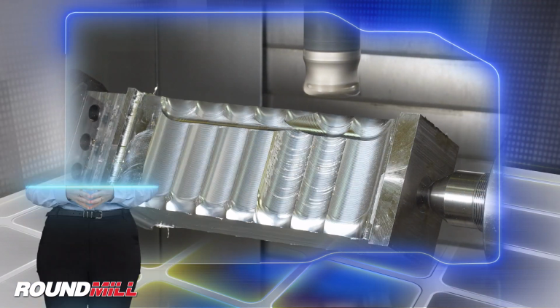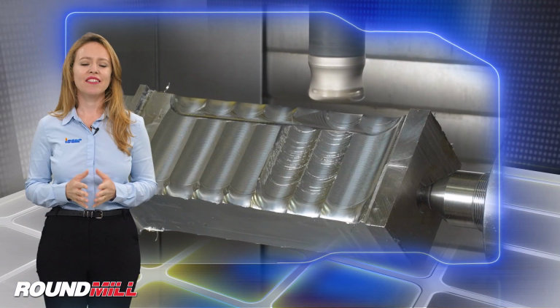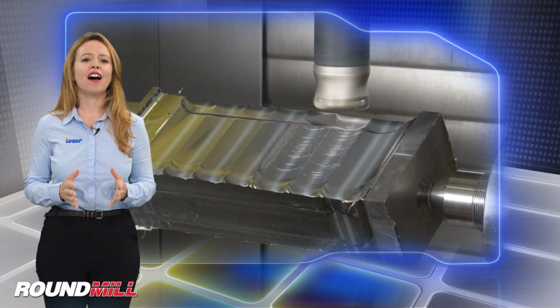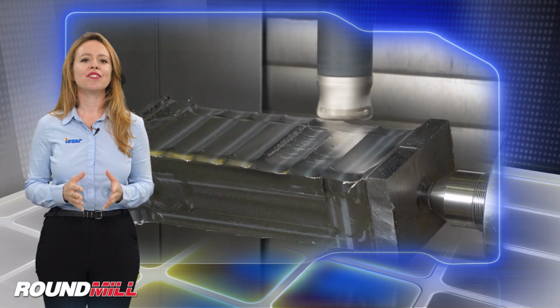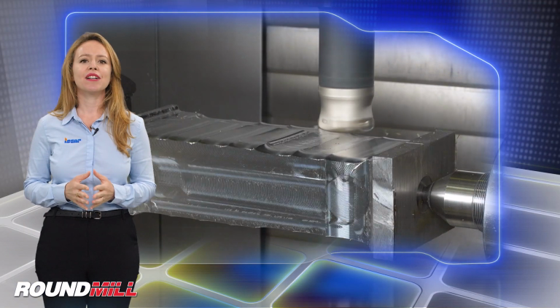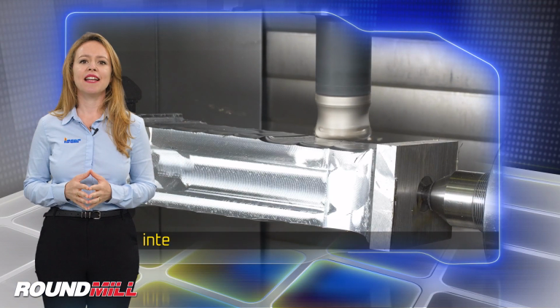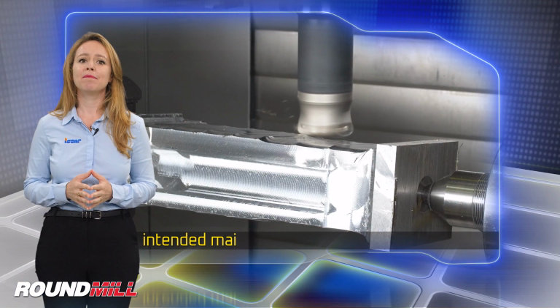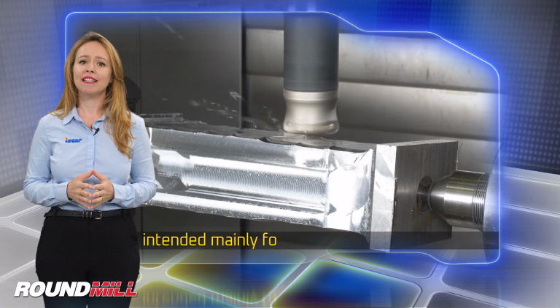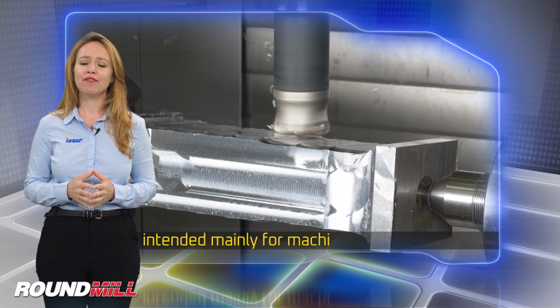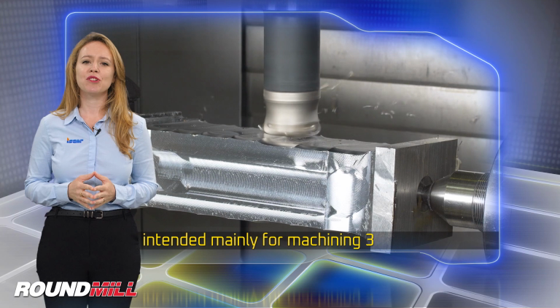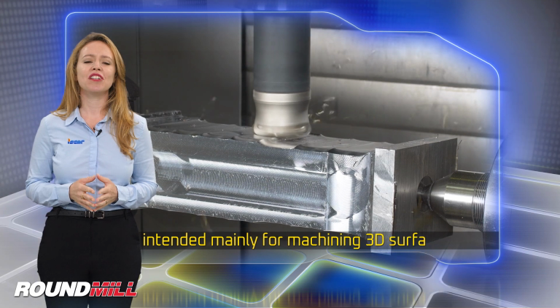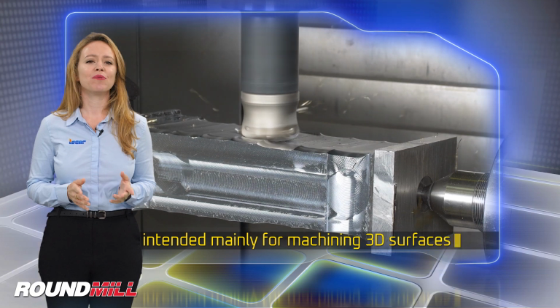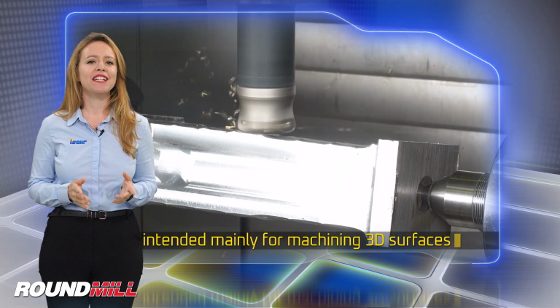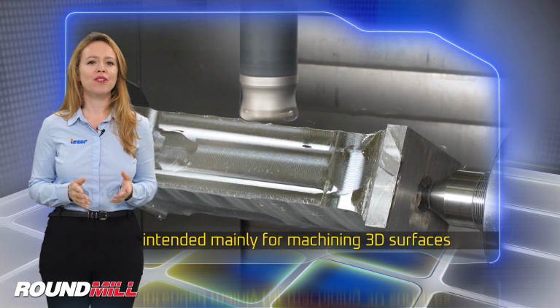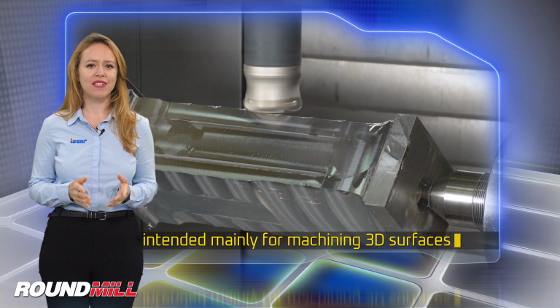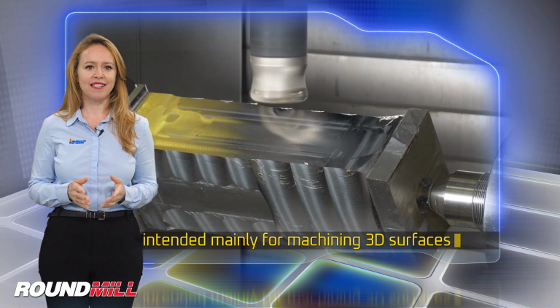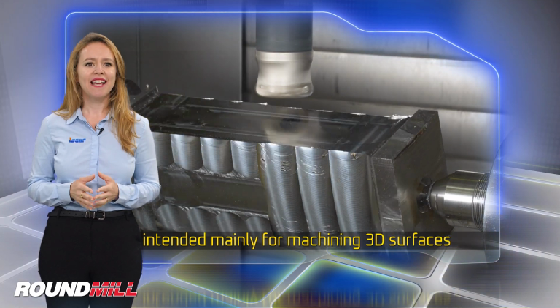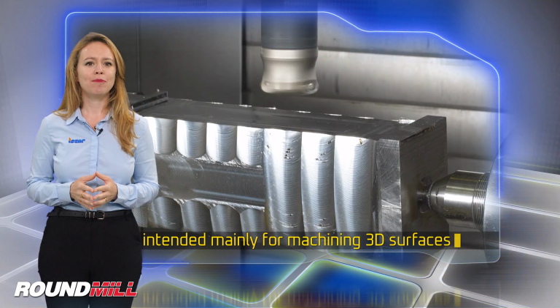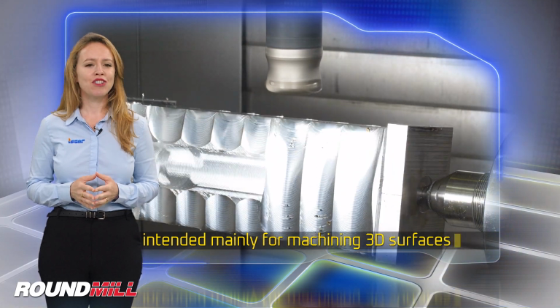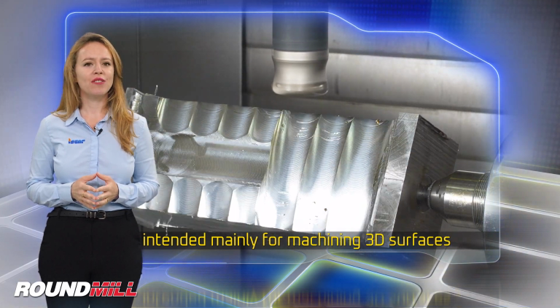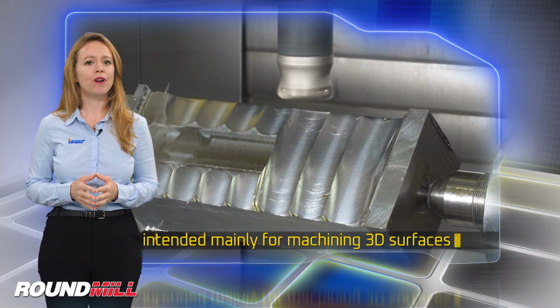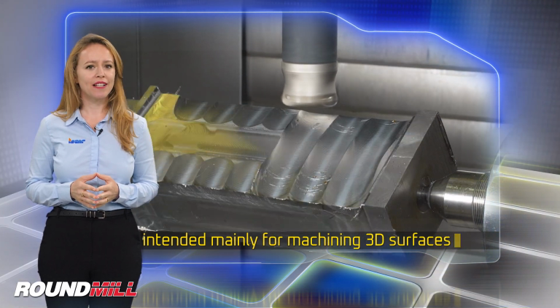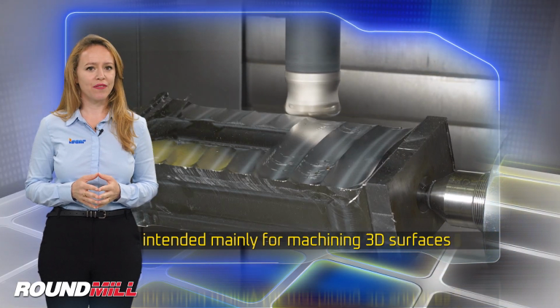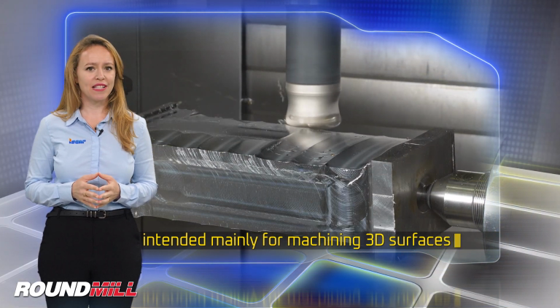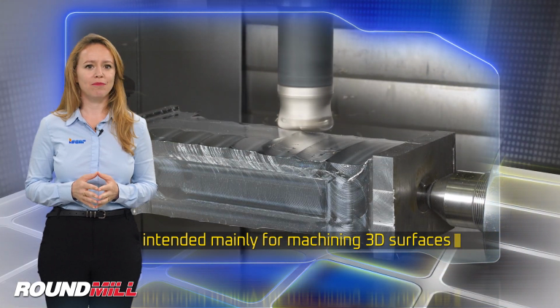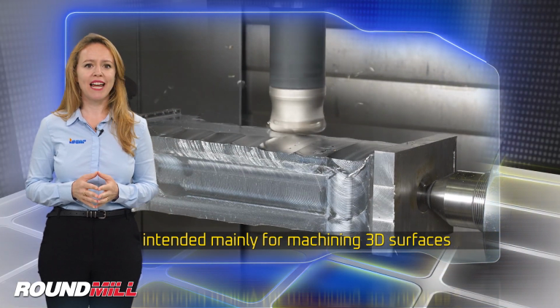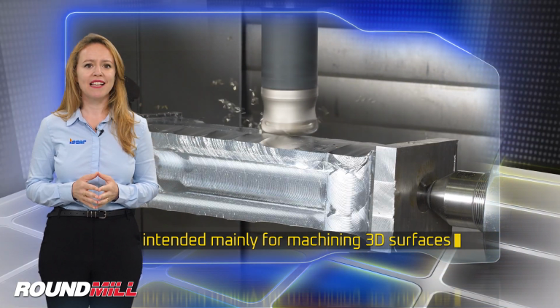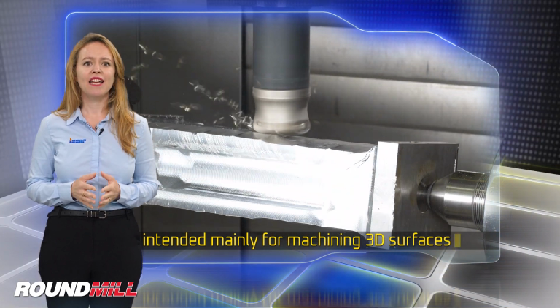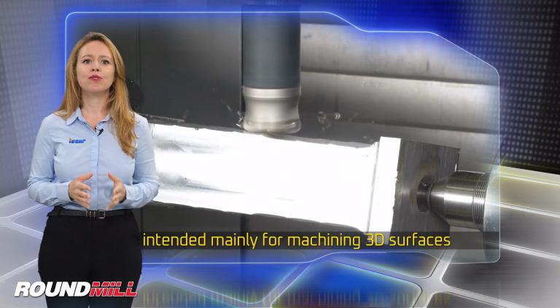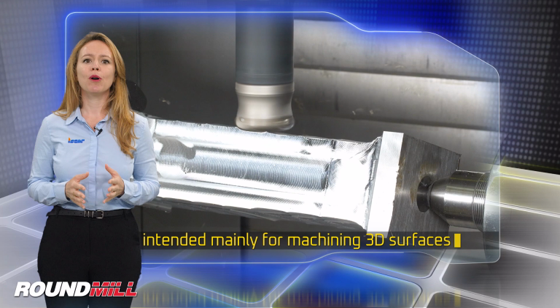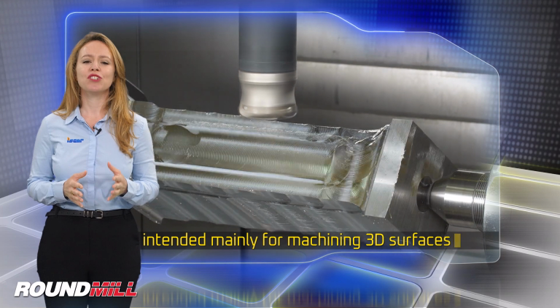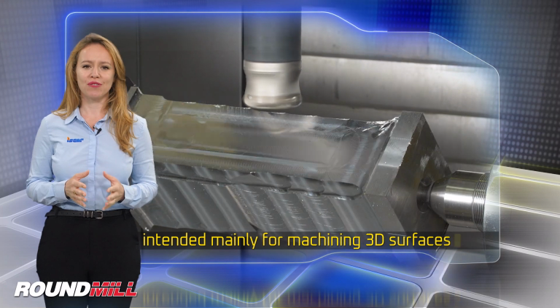The cutters are intended mainly for machining 3D surfaces, especially the working surfaces of blades in turbo machinery.